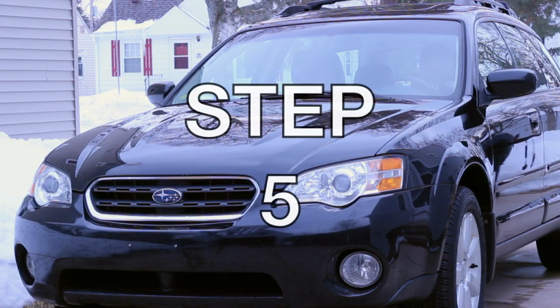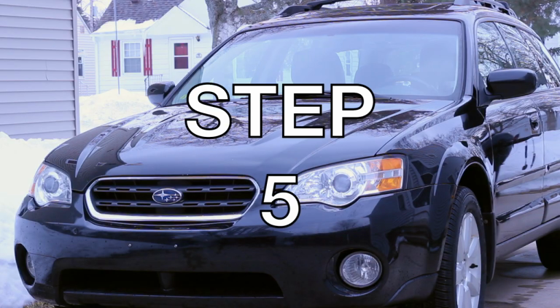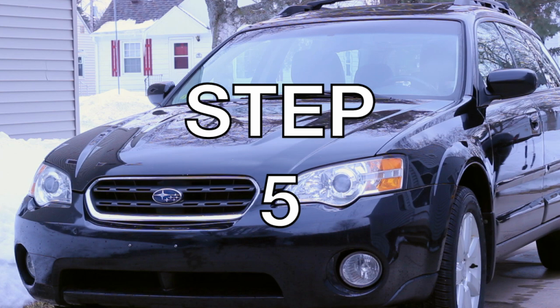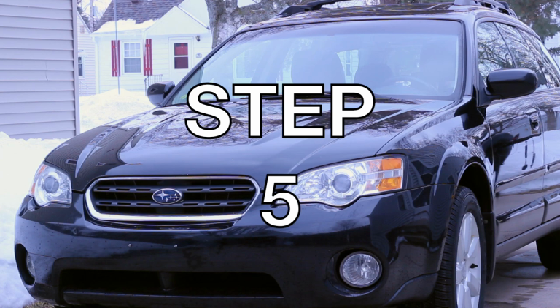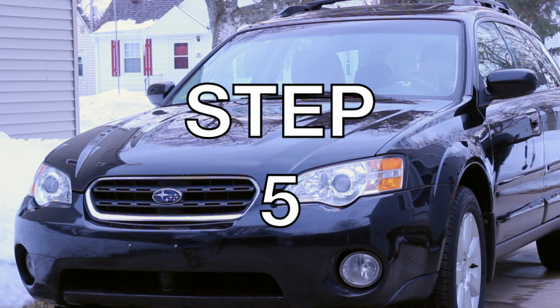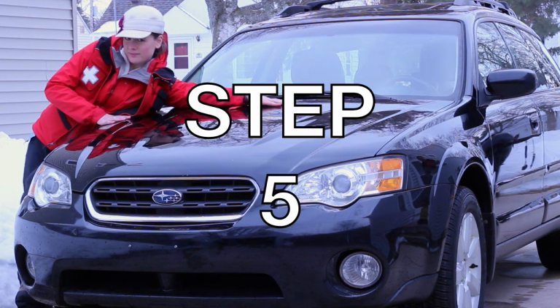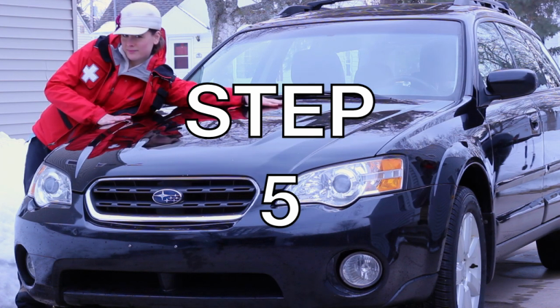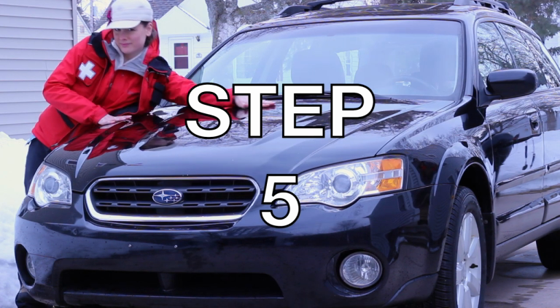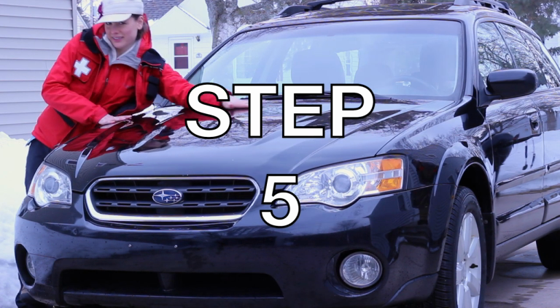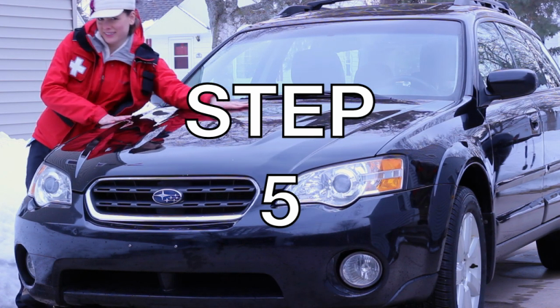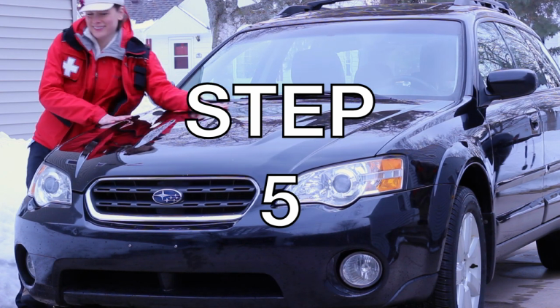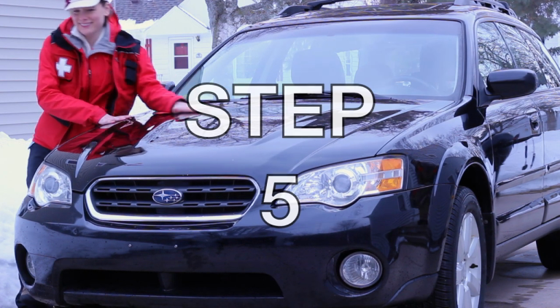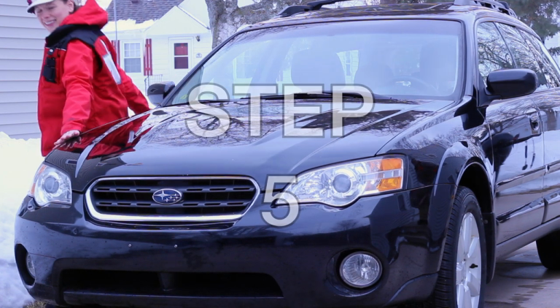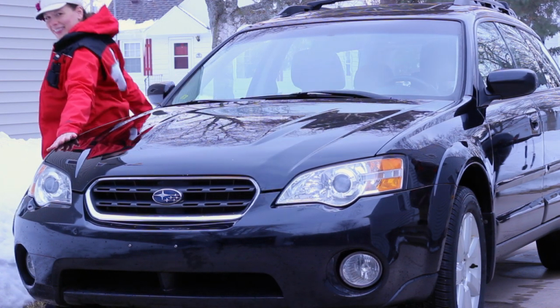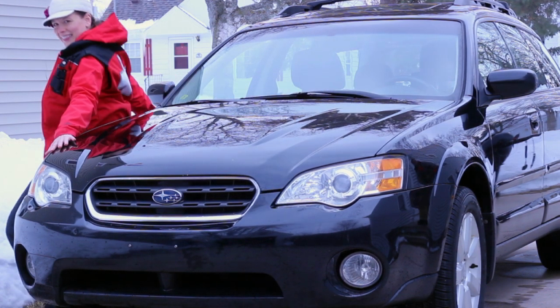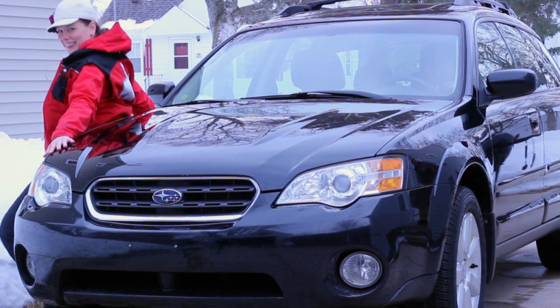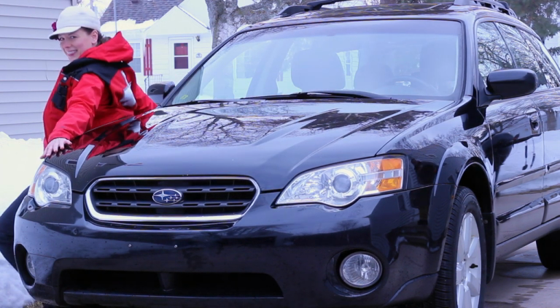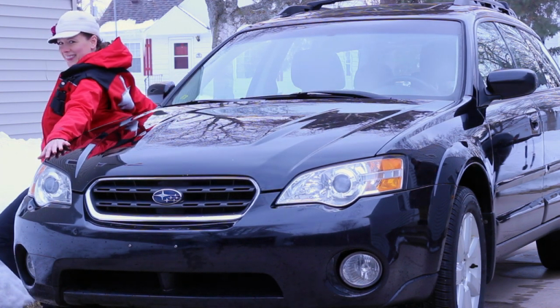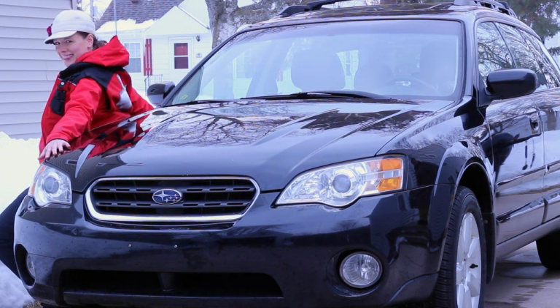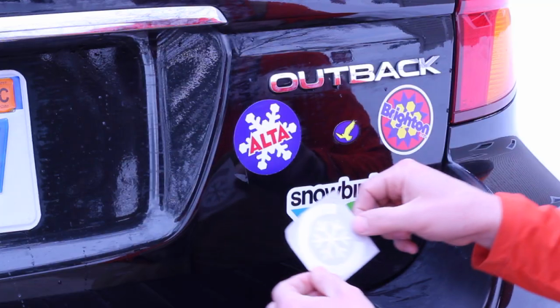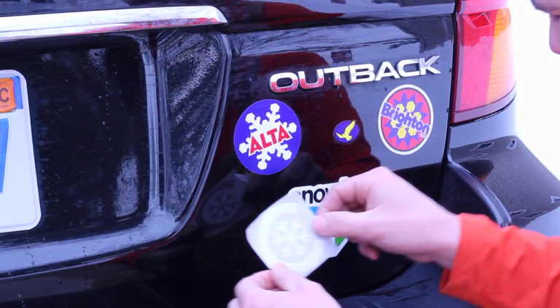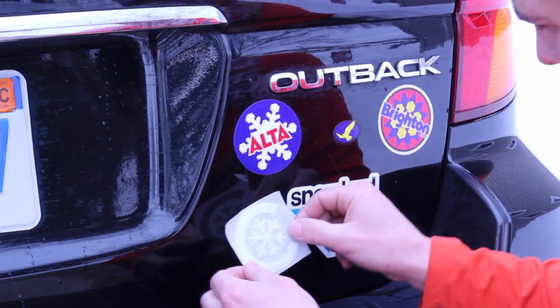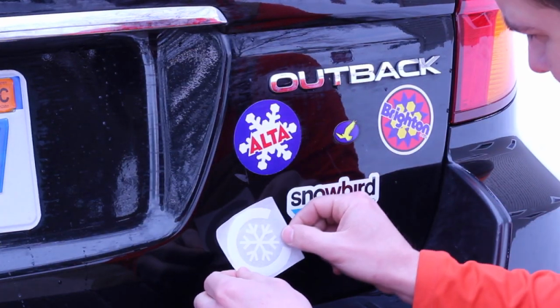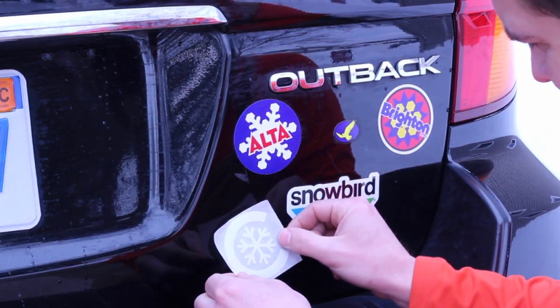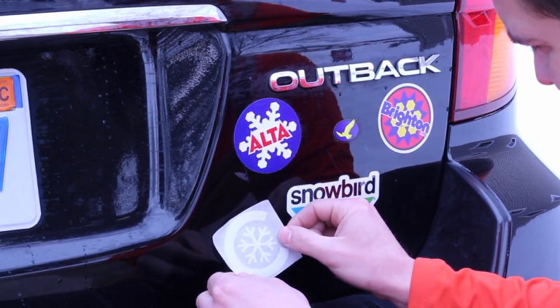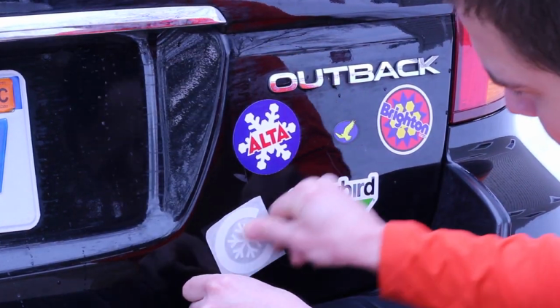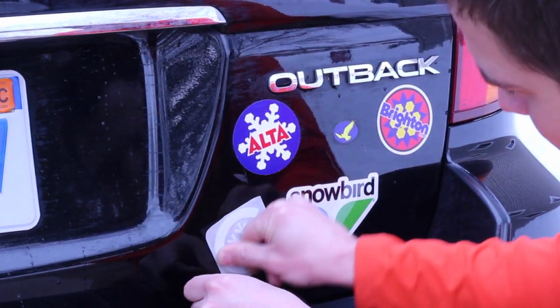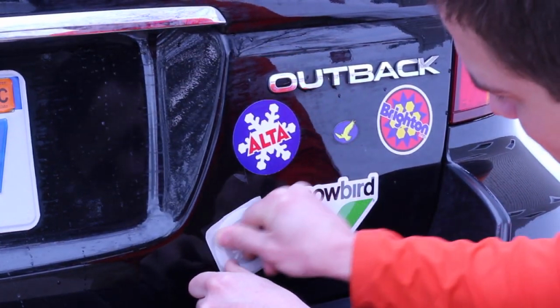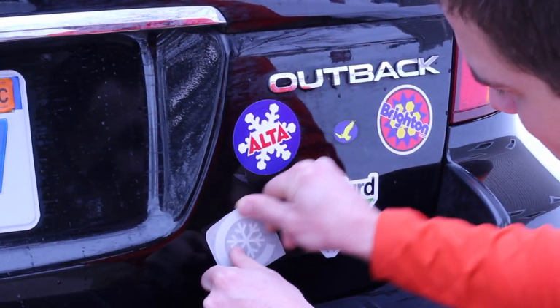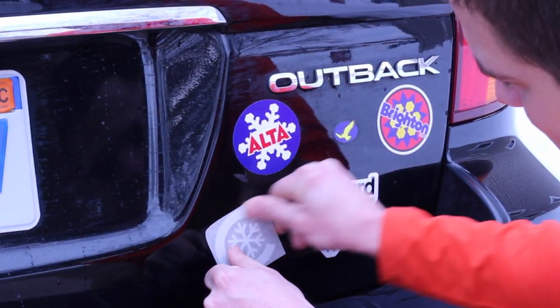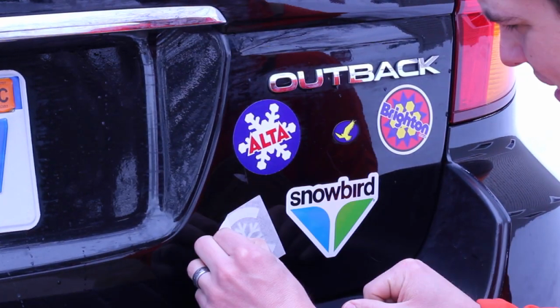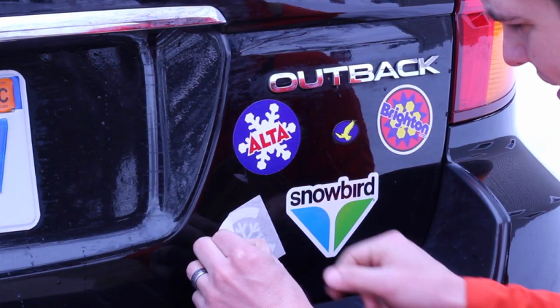Step five: buy a Subaru with a nice ski rack. Make sure to put plenty of stickers on it.